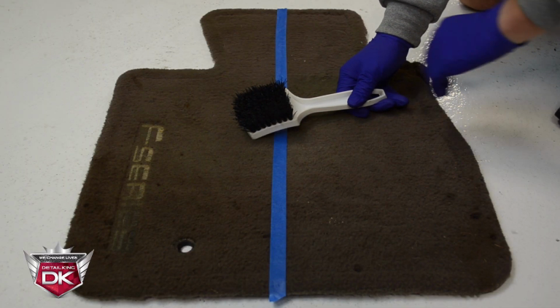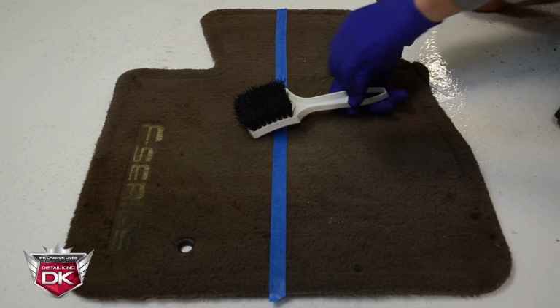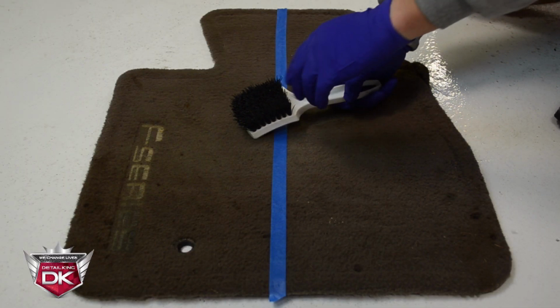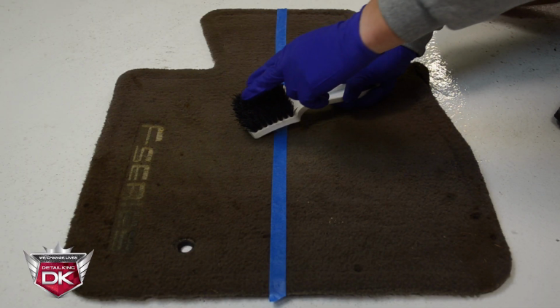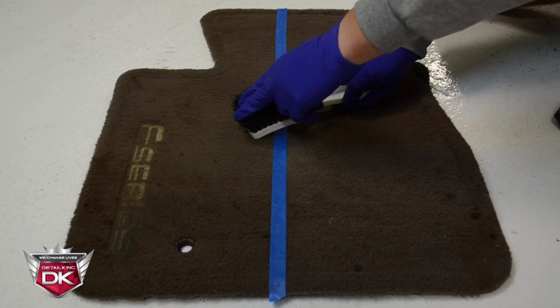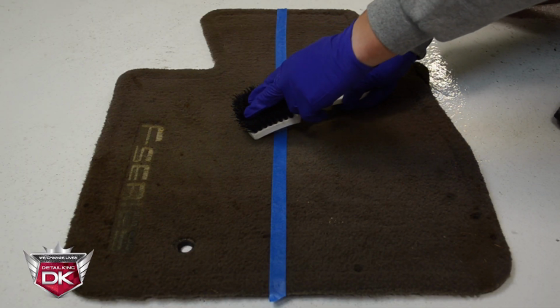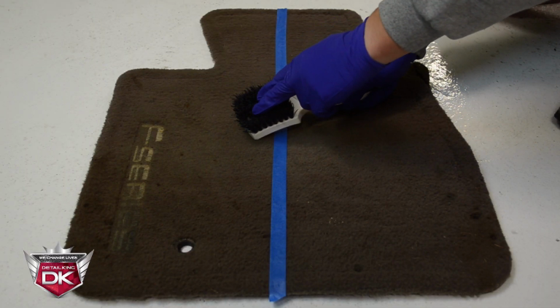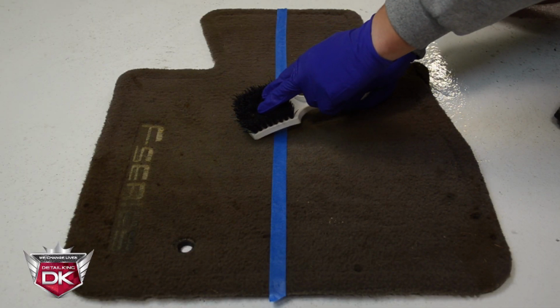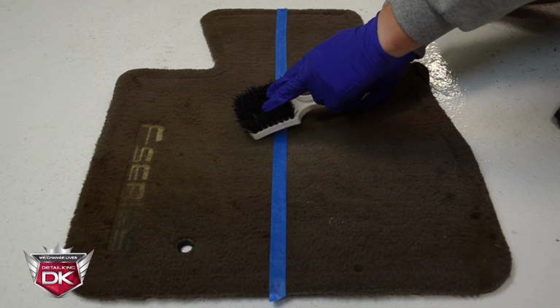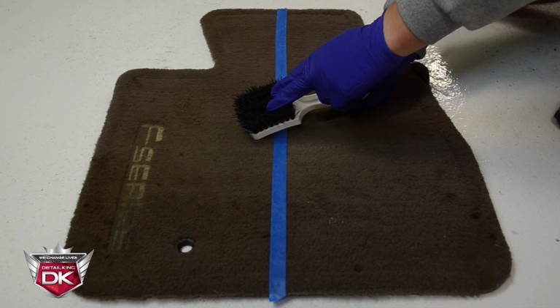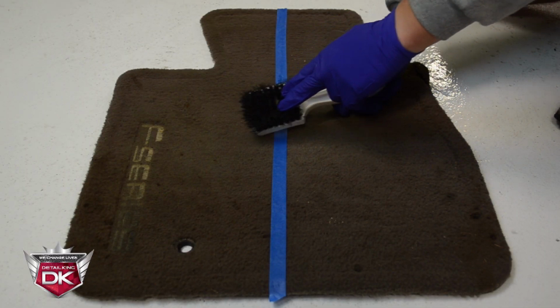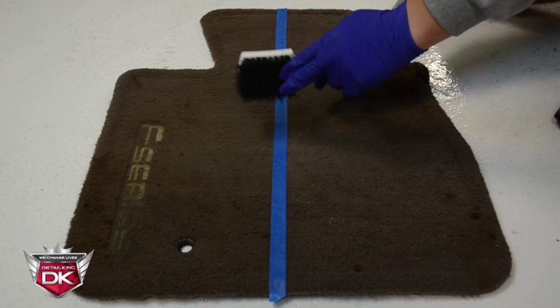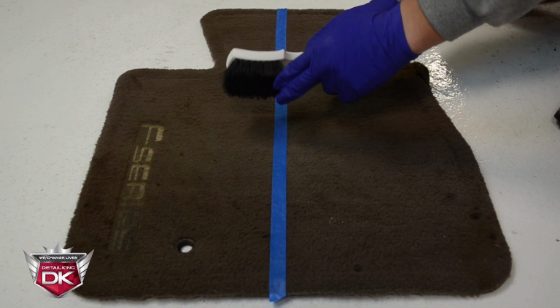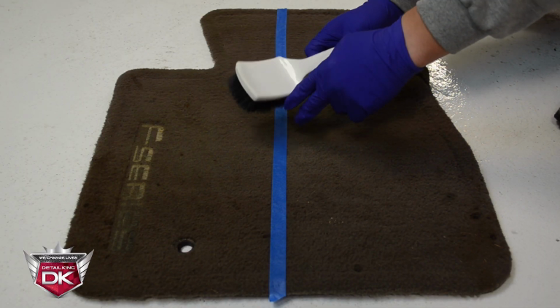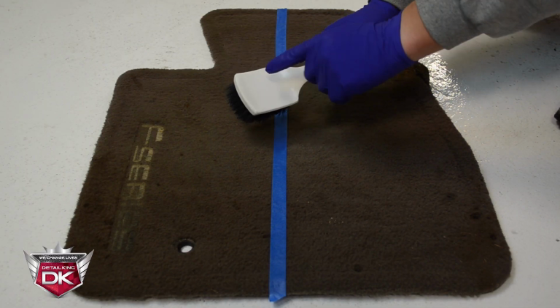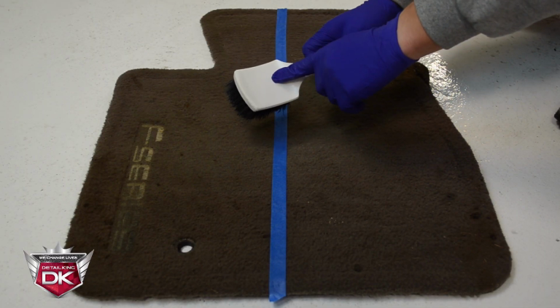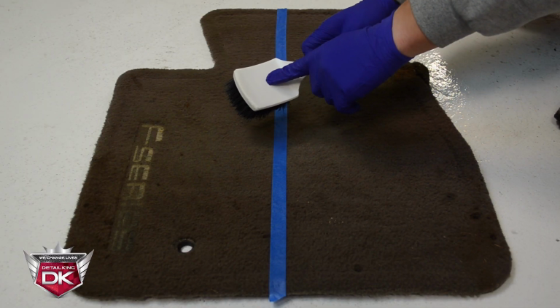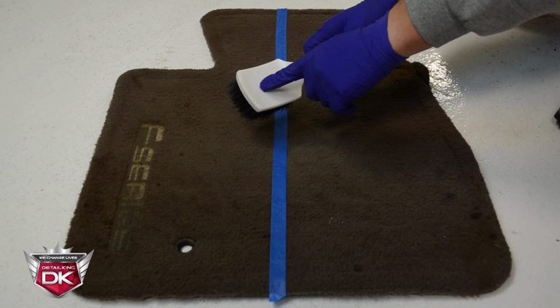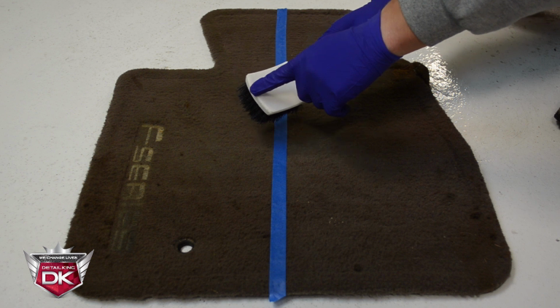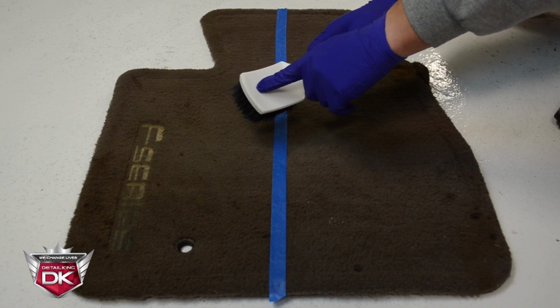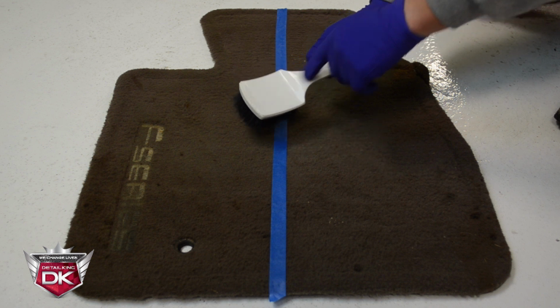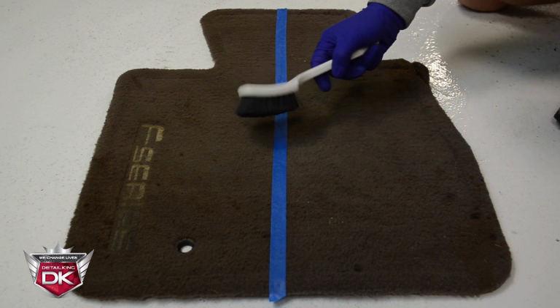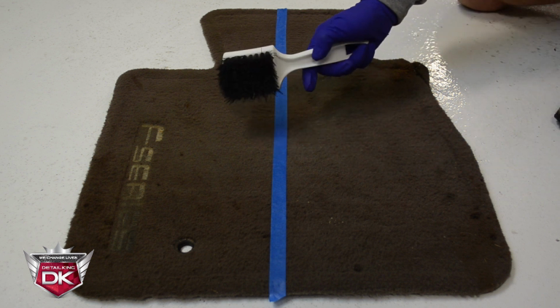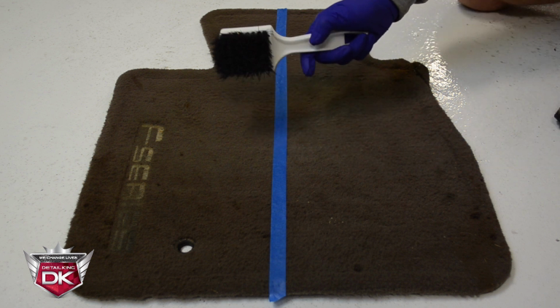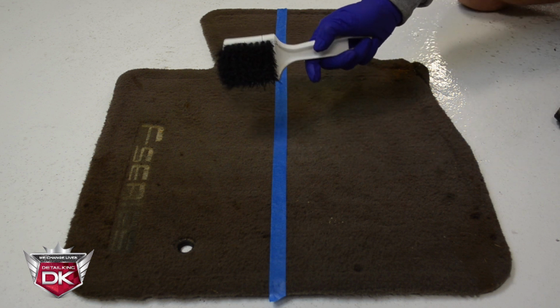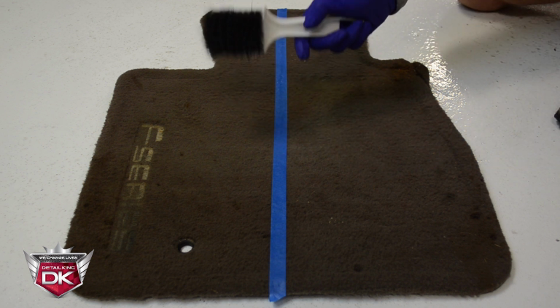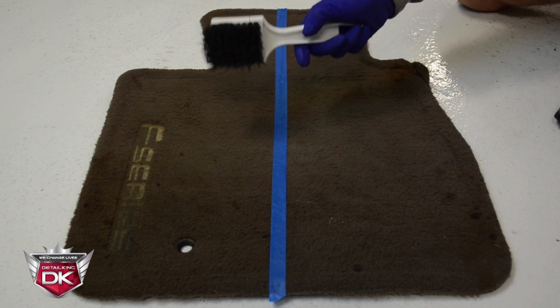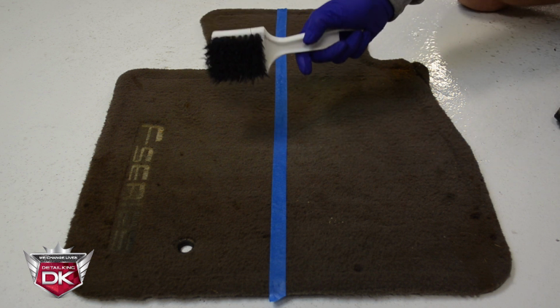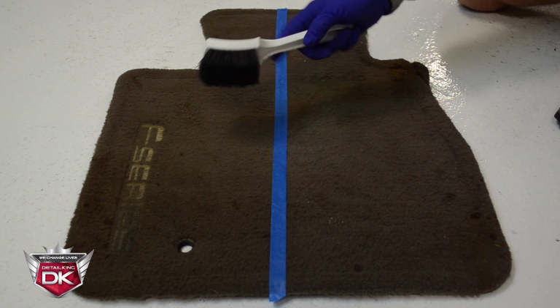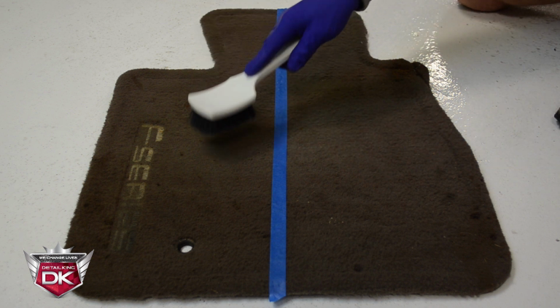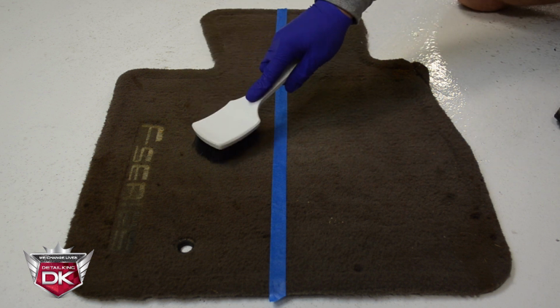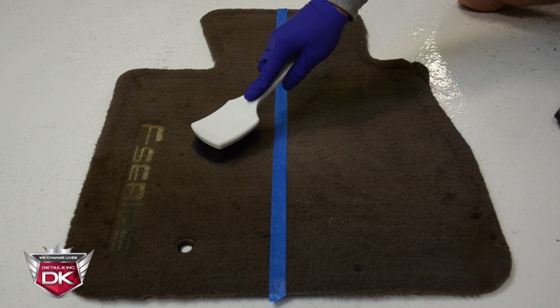Due to its stiff nylon bristles, staples set in a solid plastic block, this brush is perfect for scrubbing carpet mats.